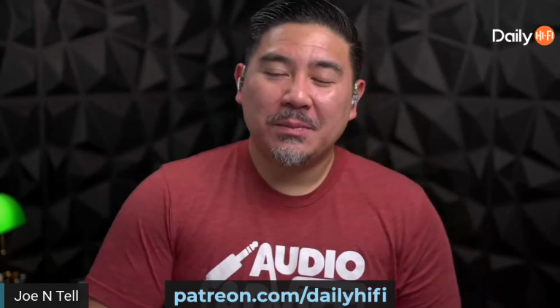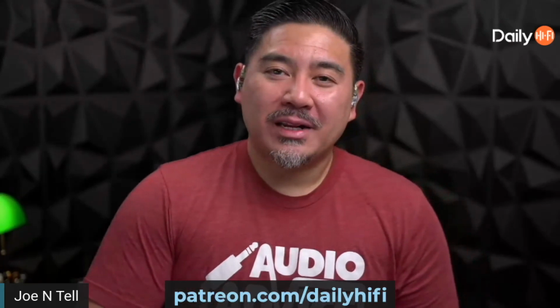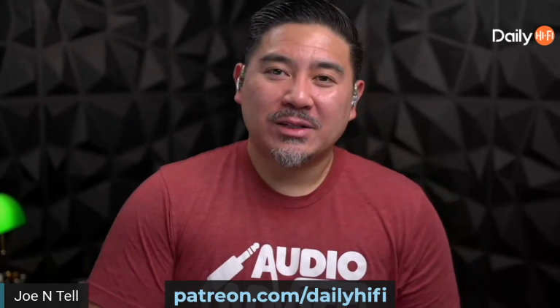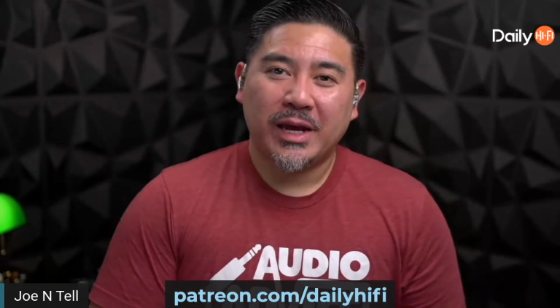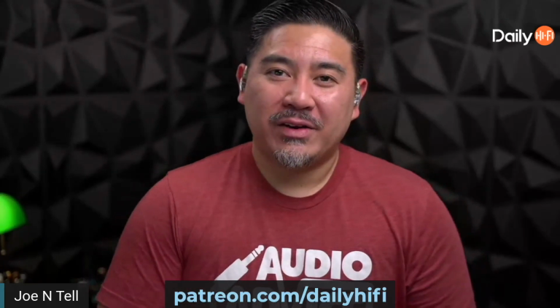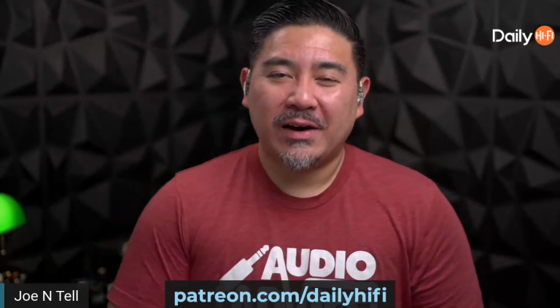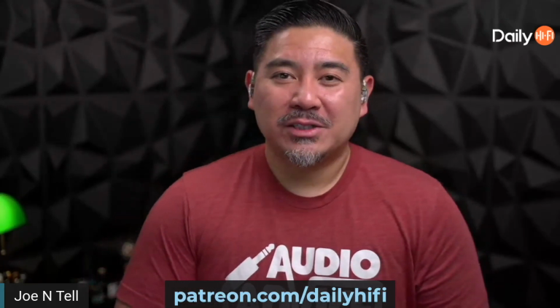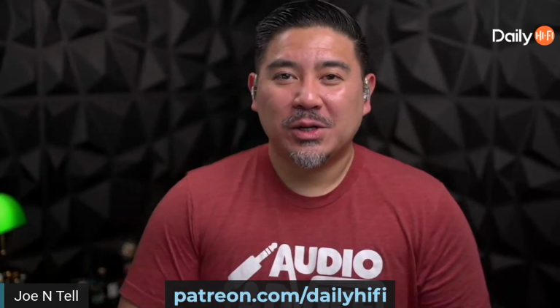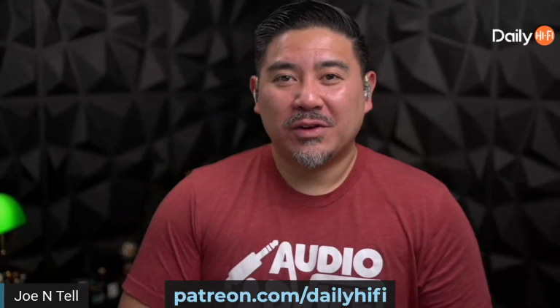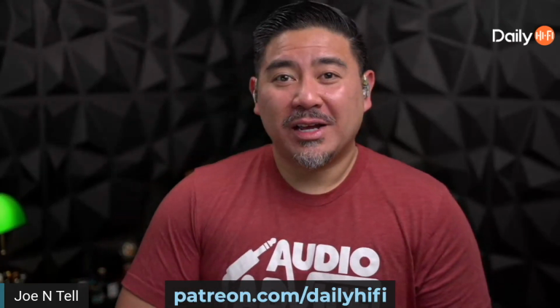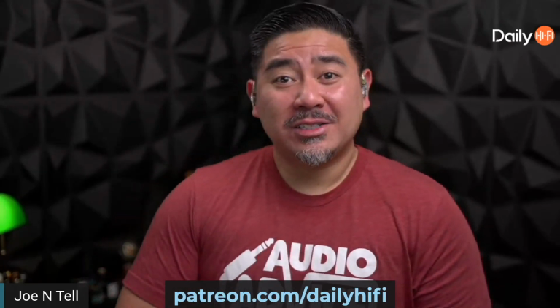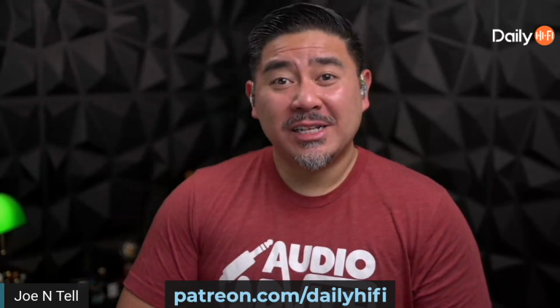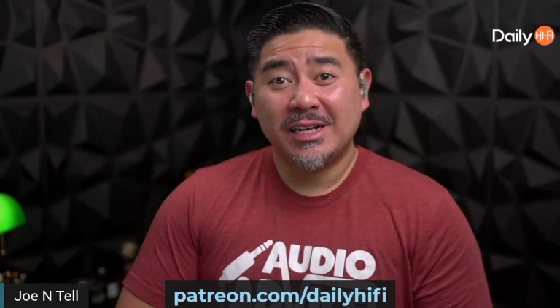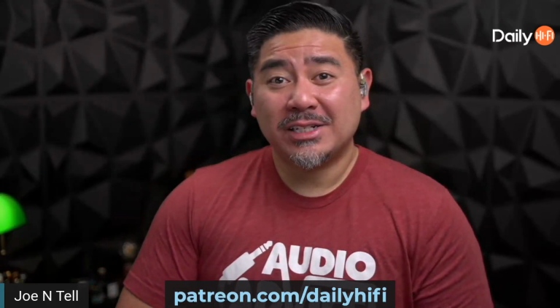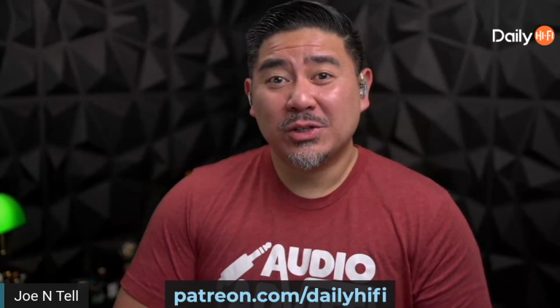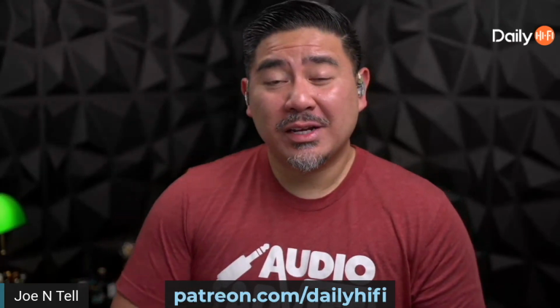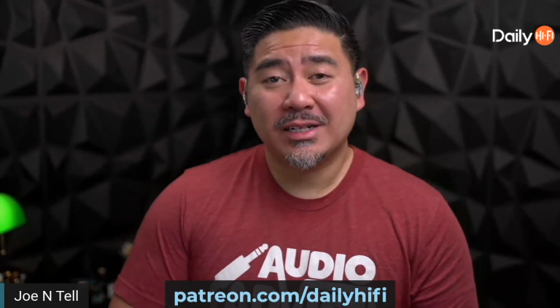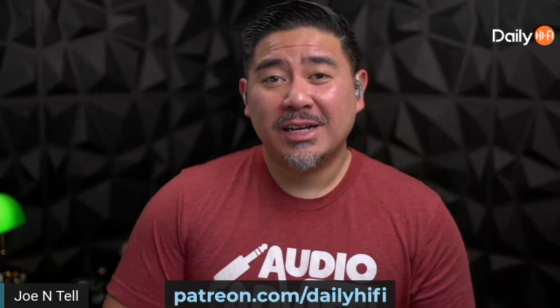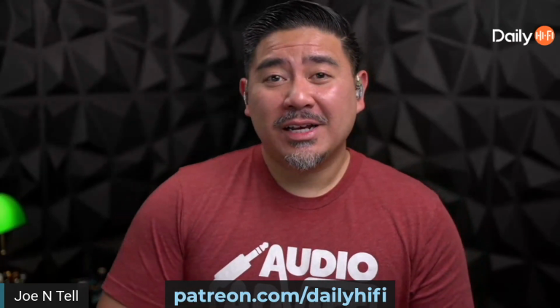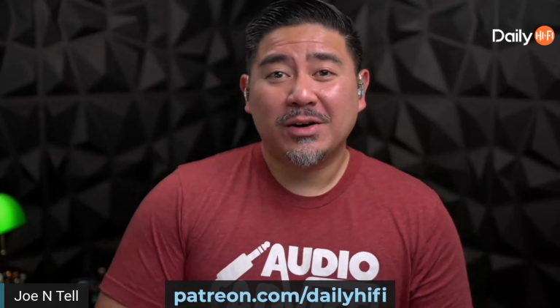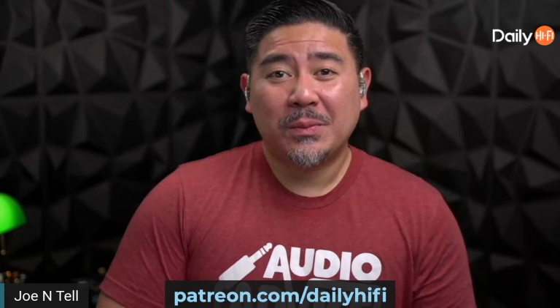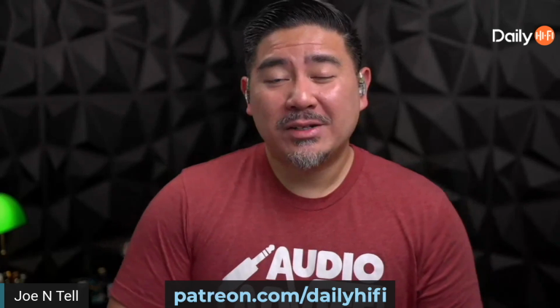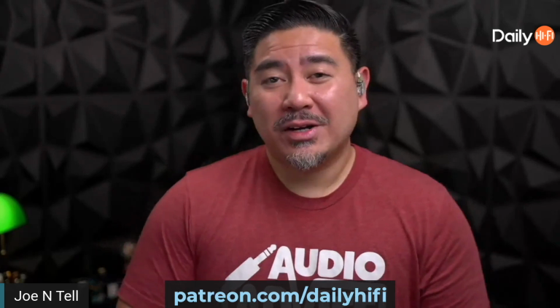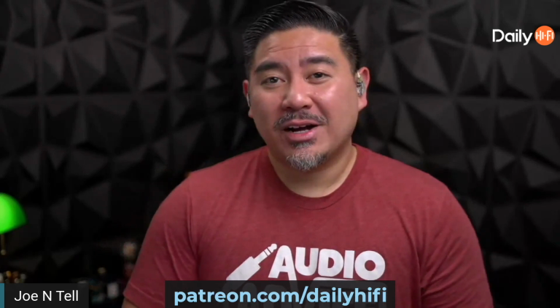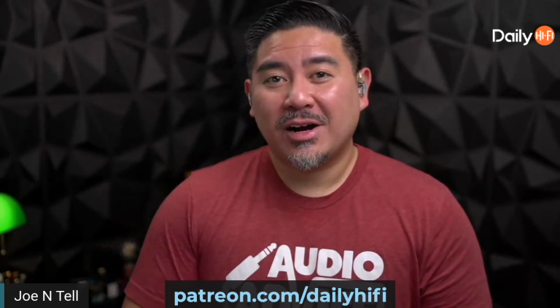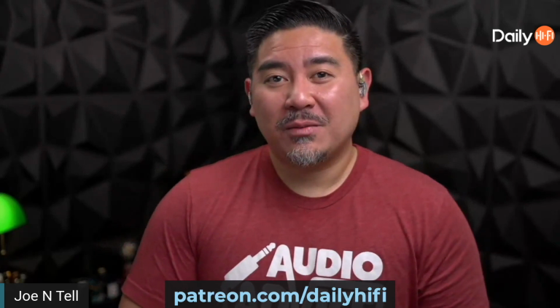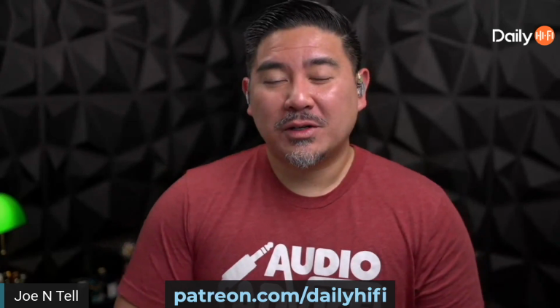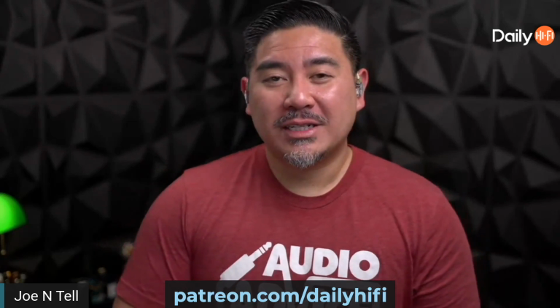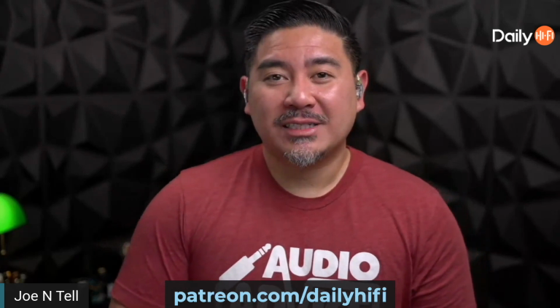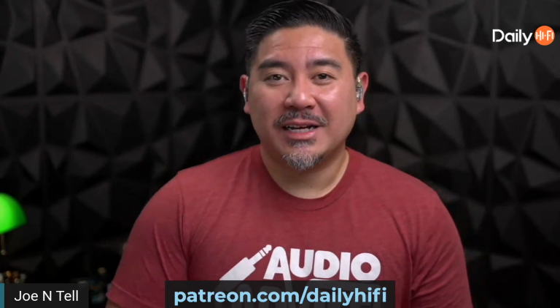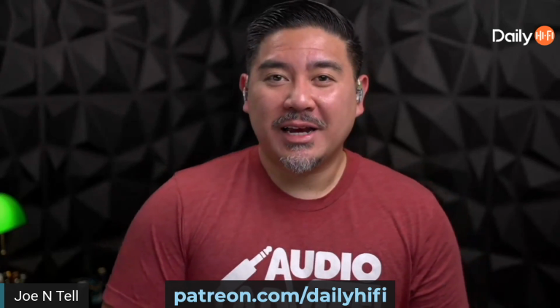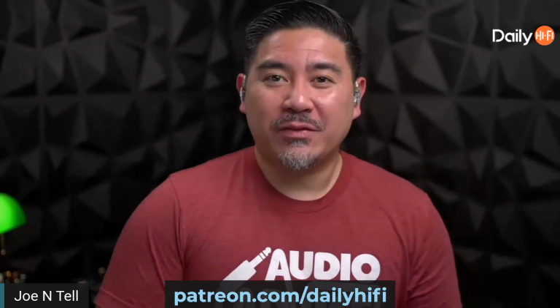After every Monday podcast we have an after show. If you're interested in joining us, go to patreon.com/dailyhighfive.